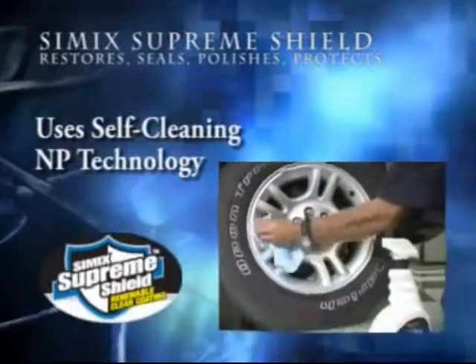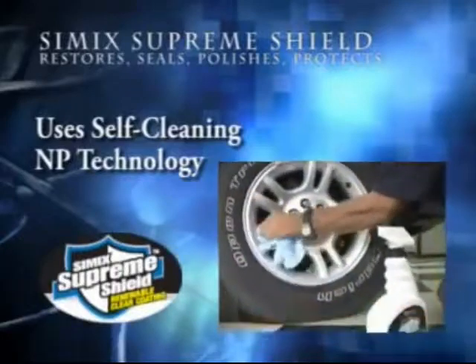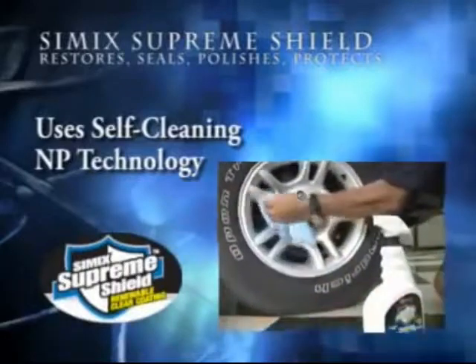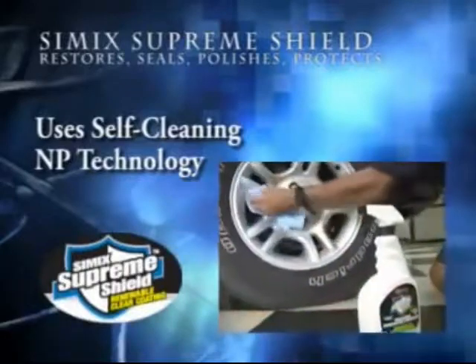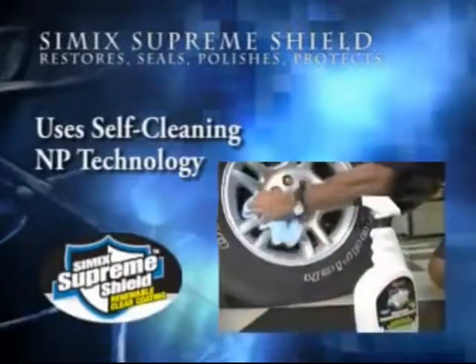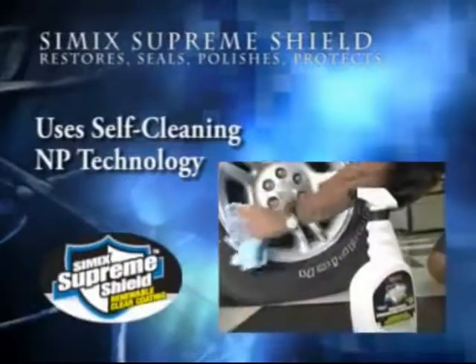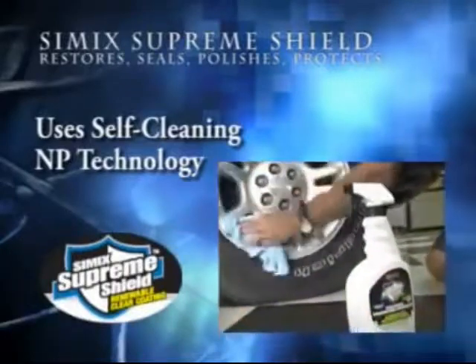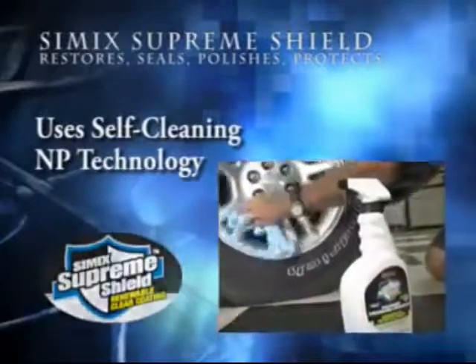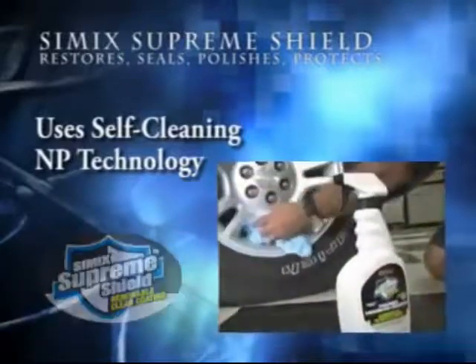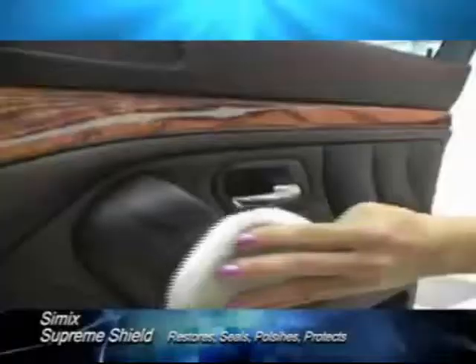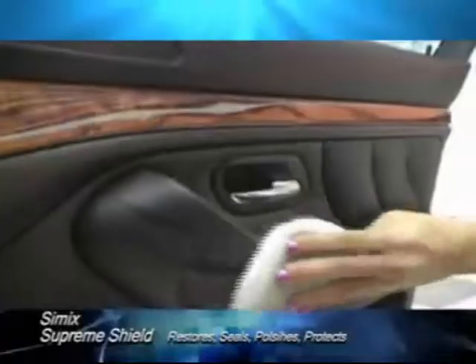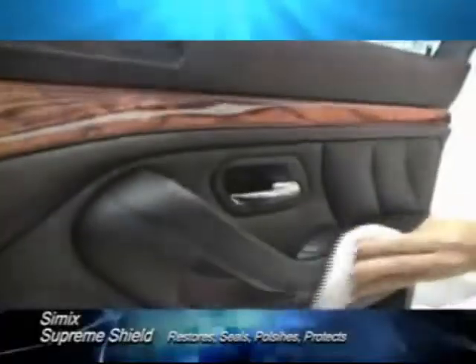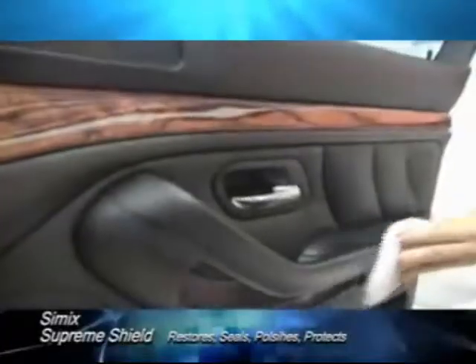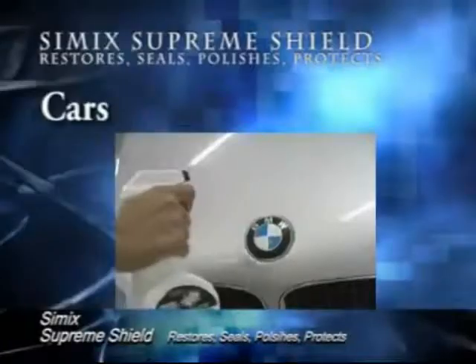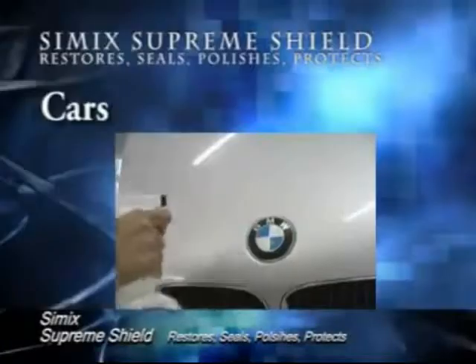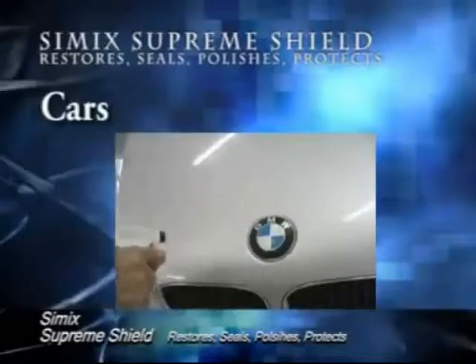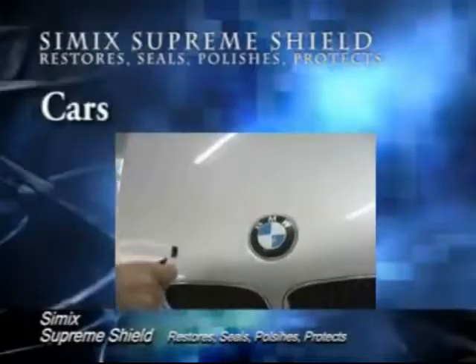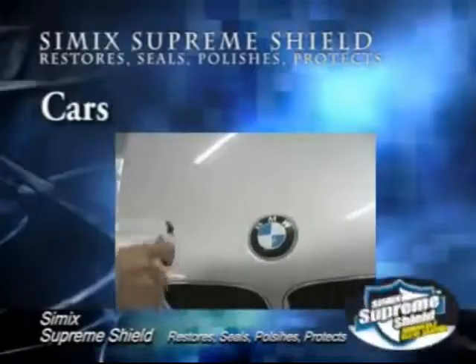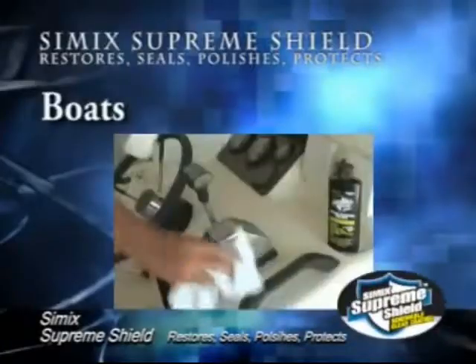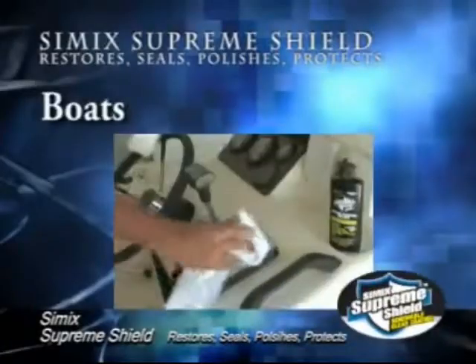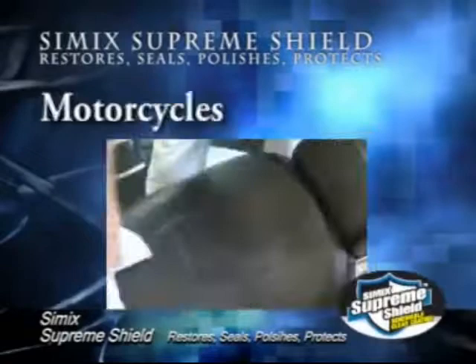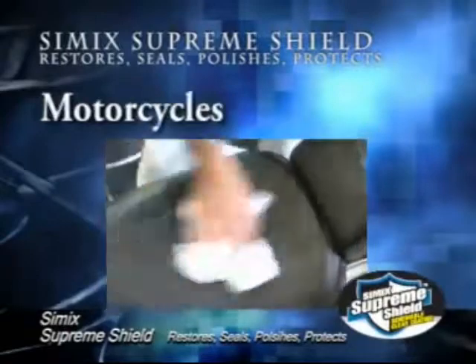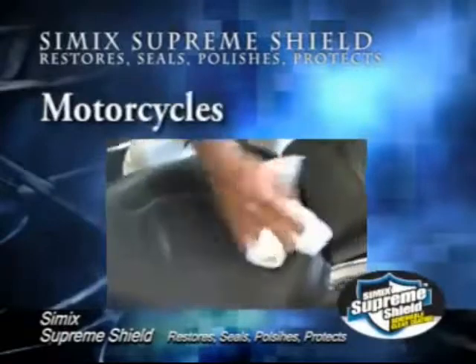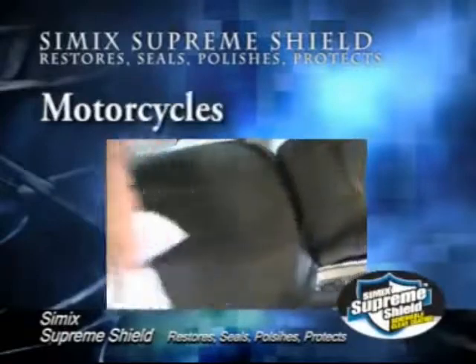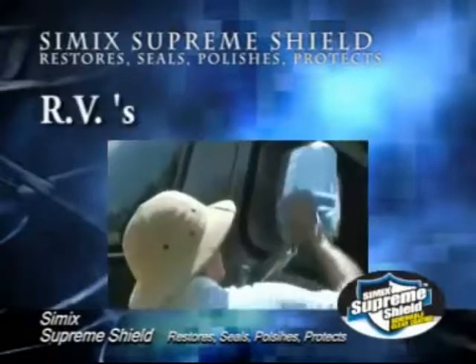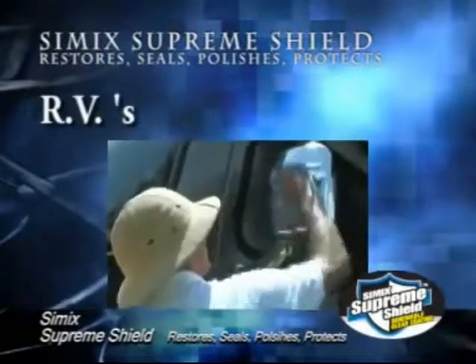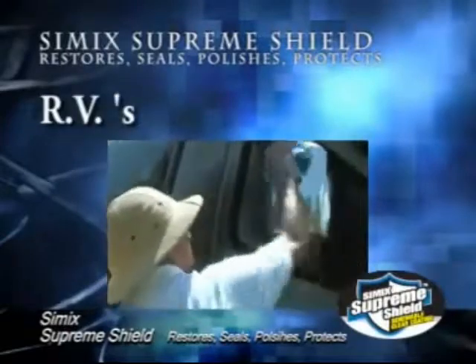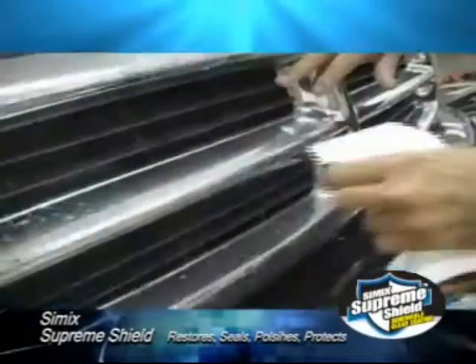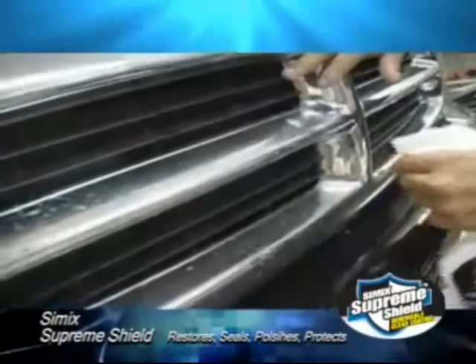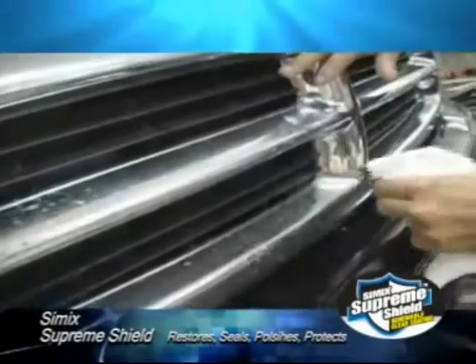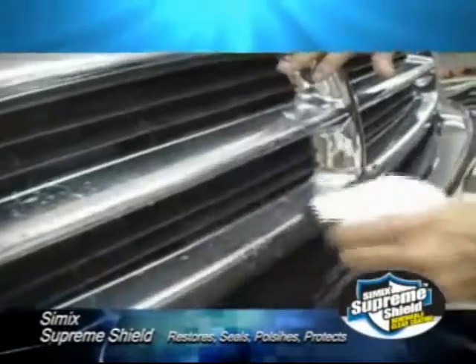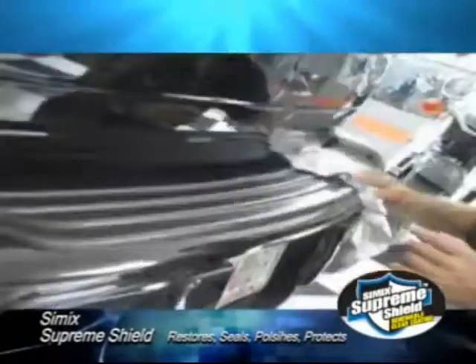Simic Supreme Shield uses self-cleaning NP technology. Use it on cars, boats, motorcycles, and RVs from front to back.